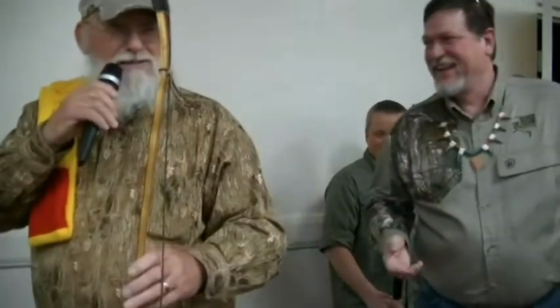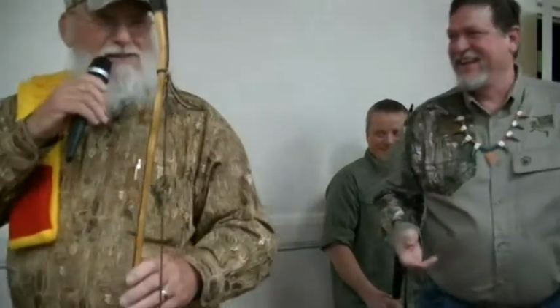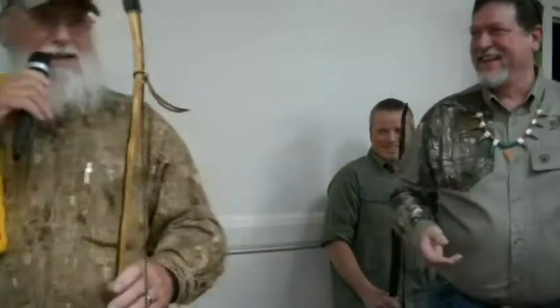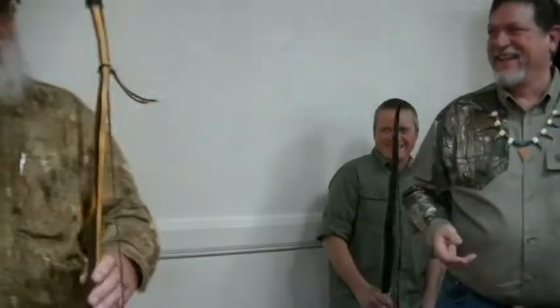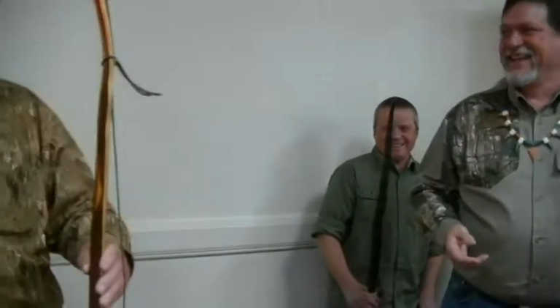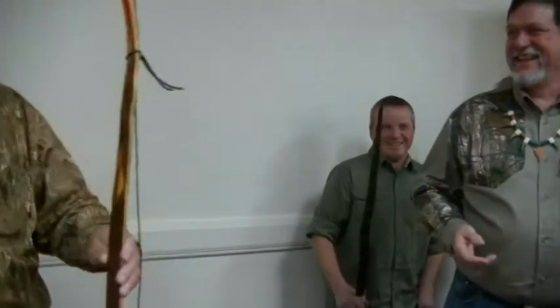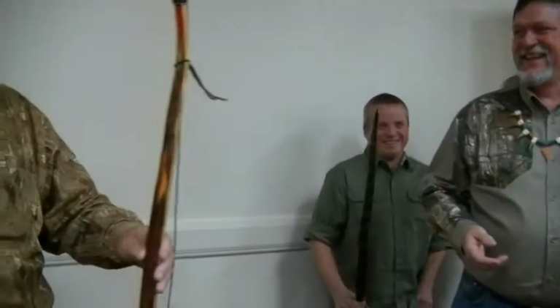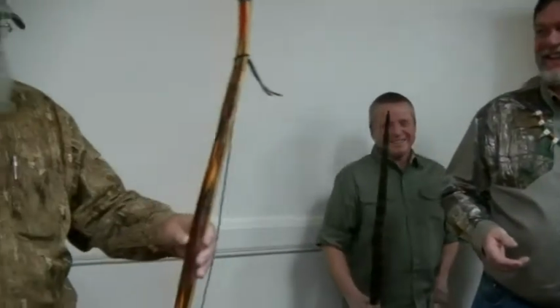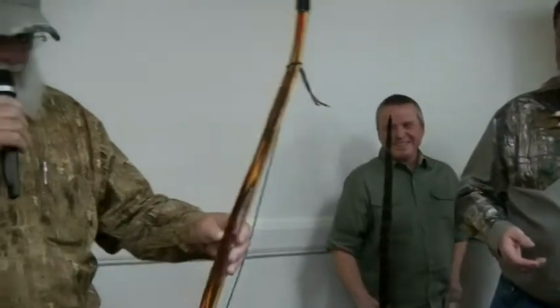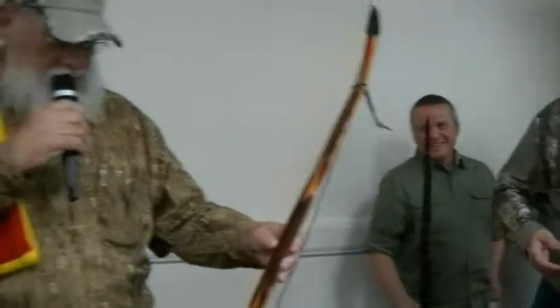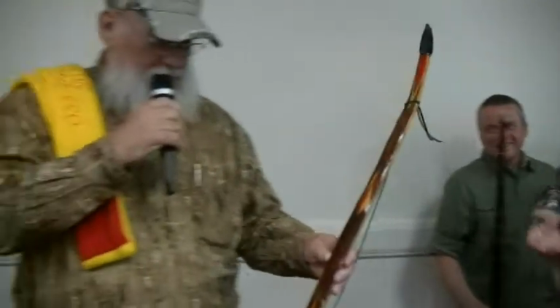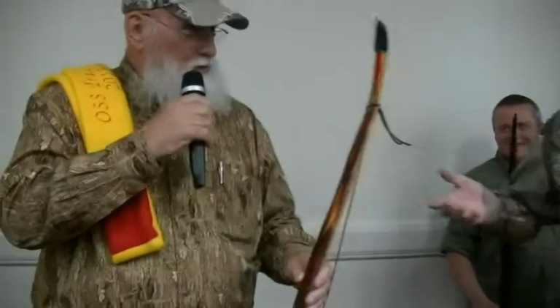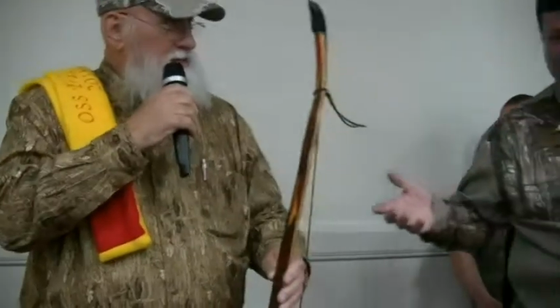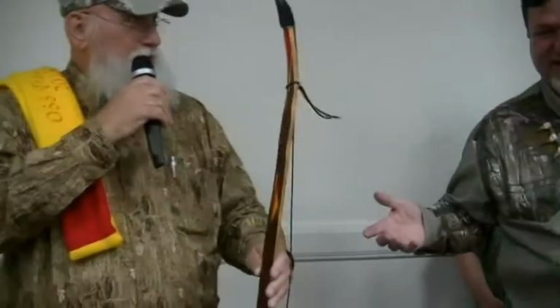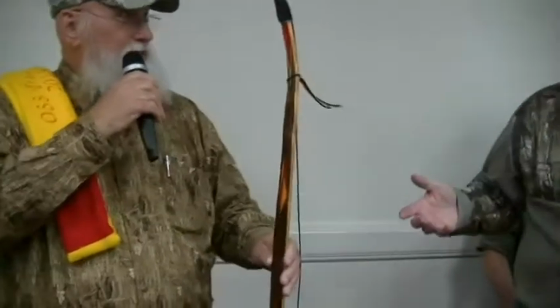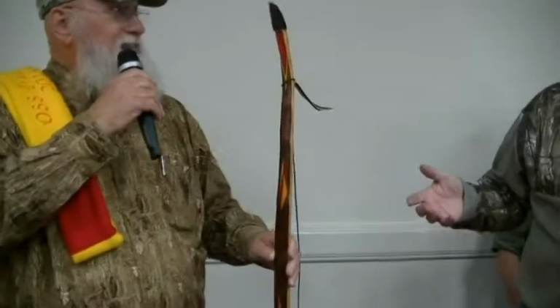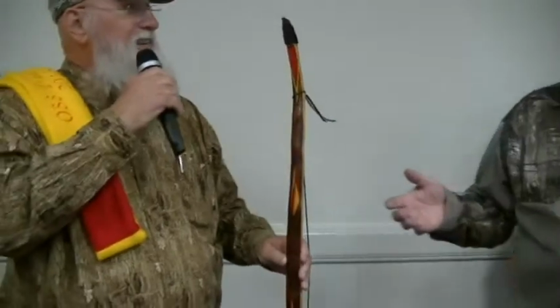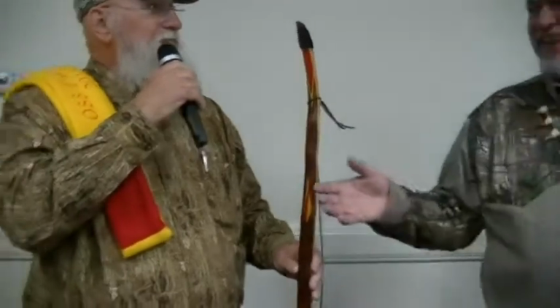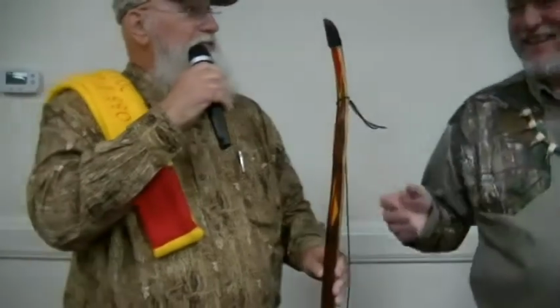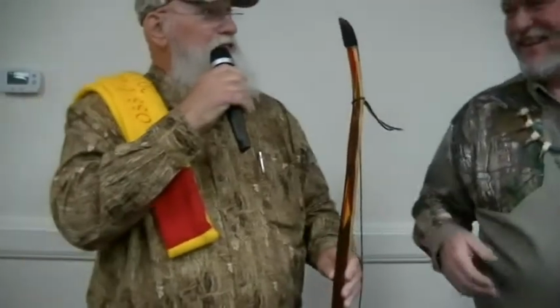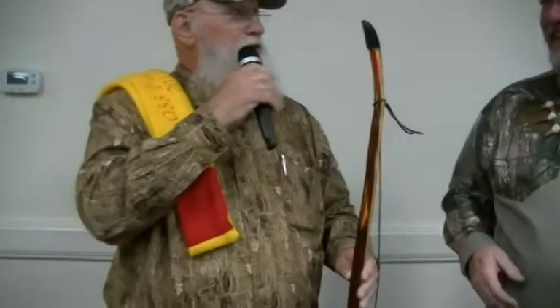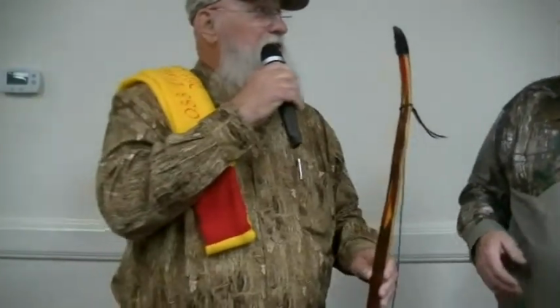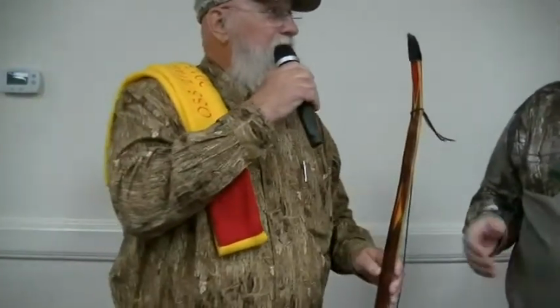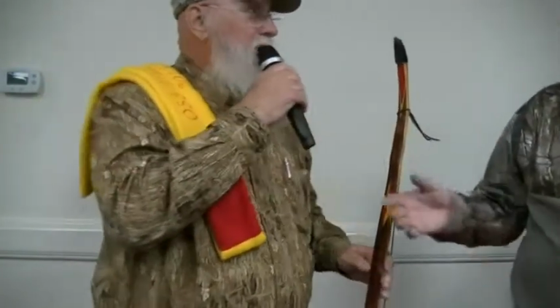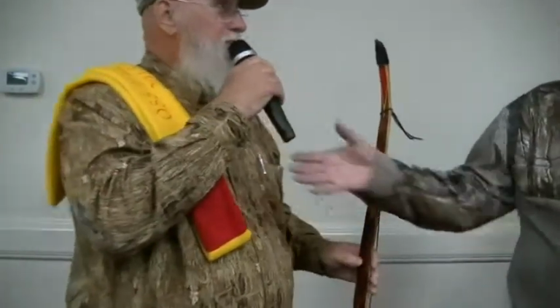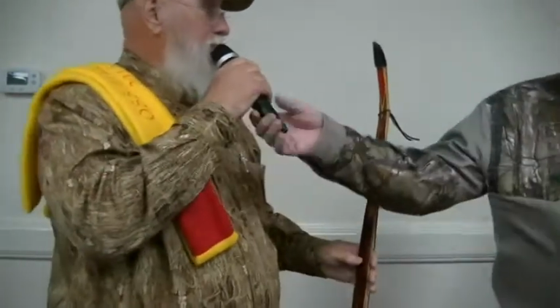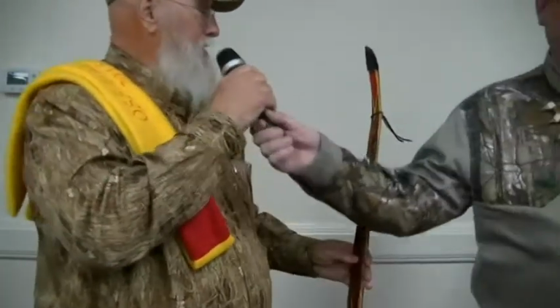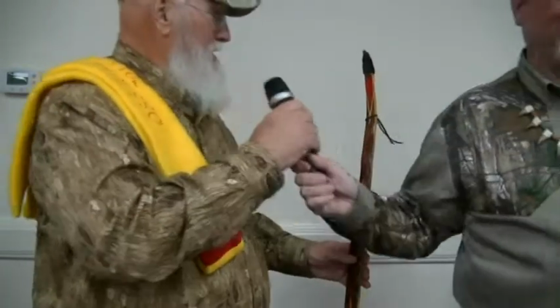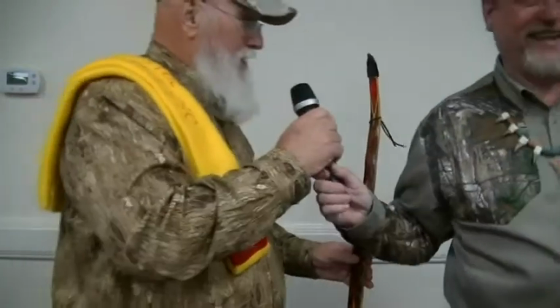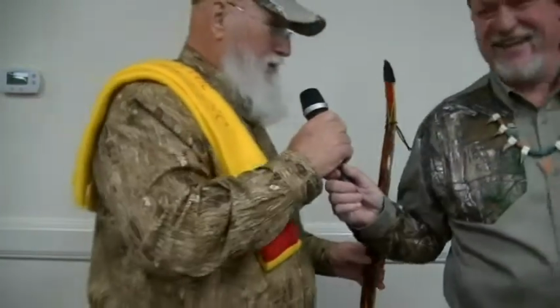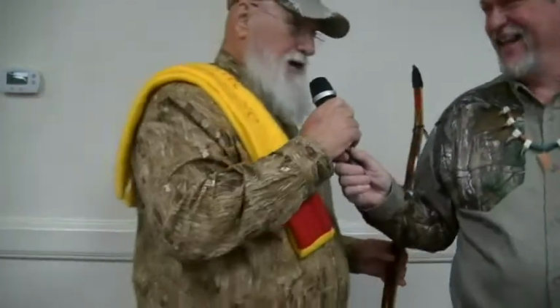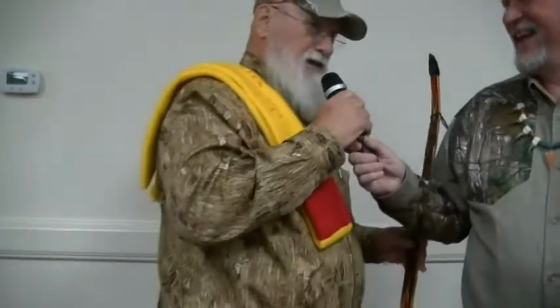It's 53 pounds at 27 inches, 63 and a half inches knock-to-knock.